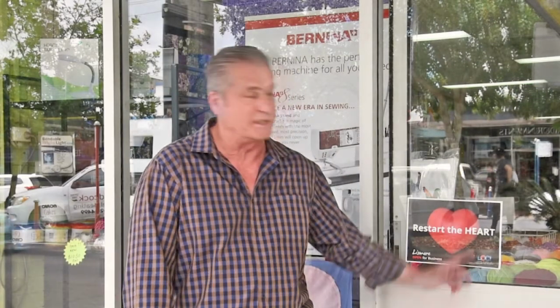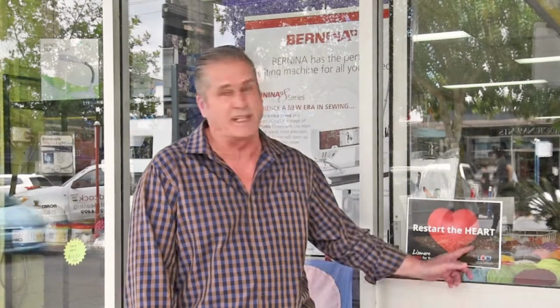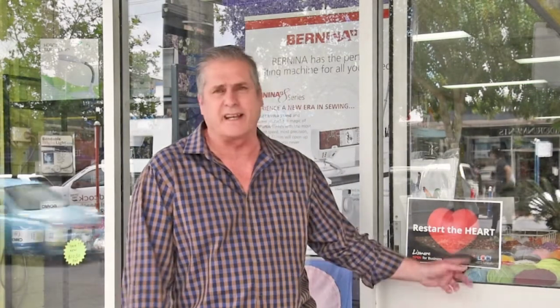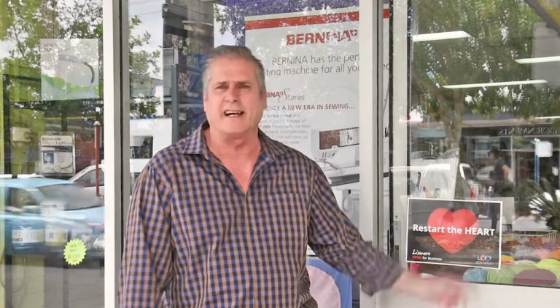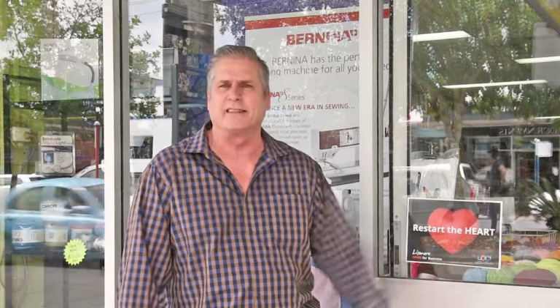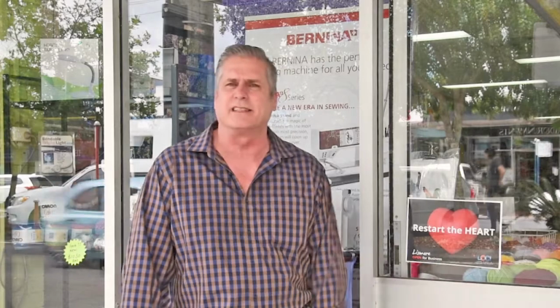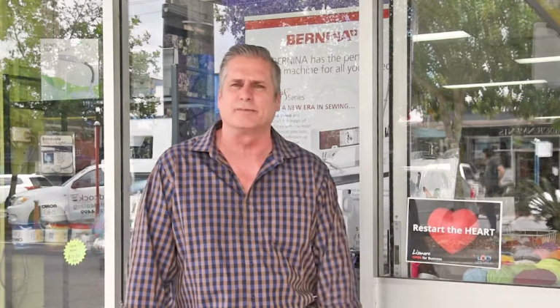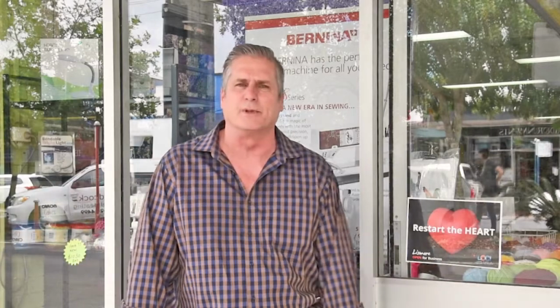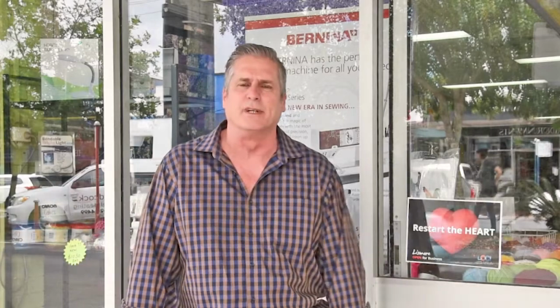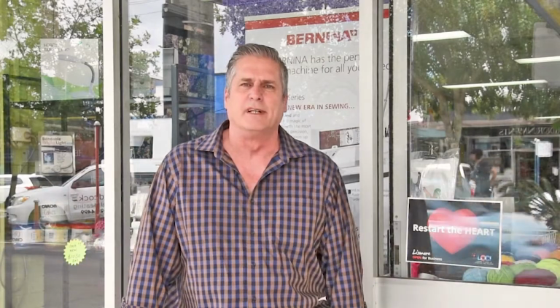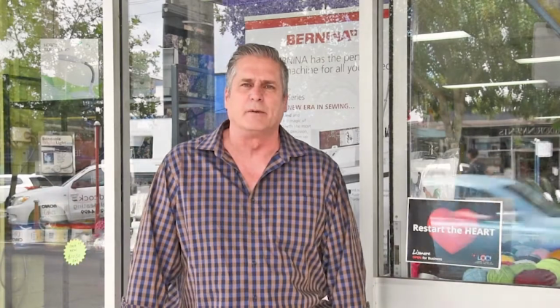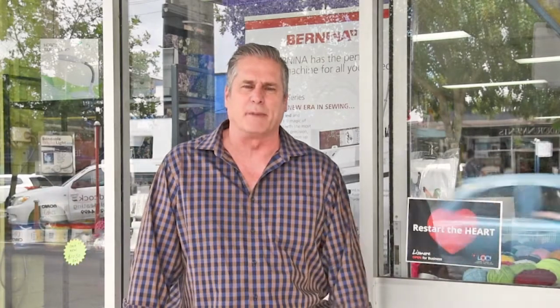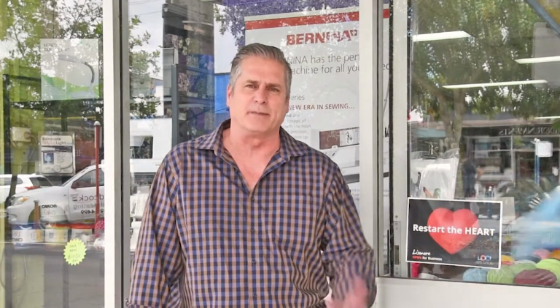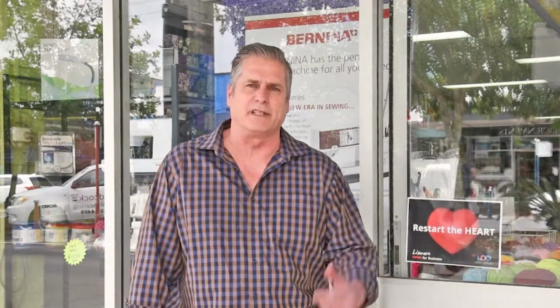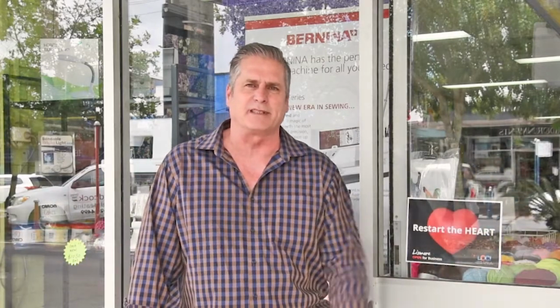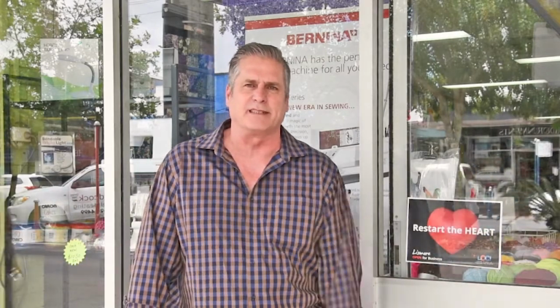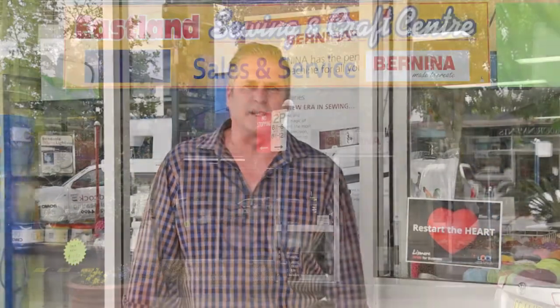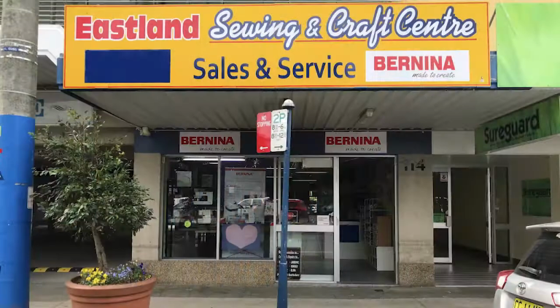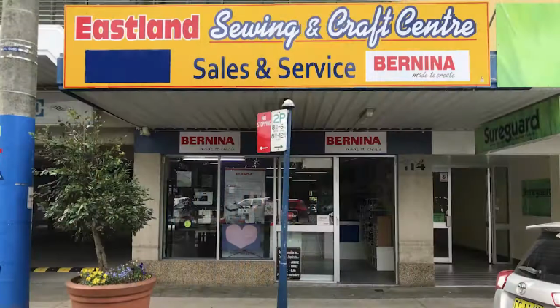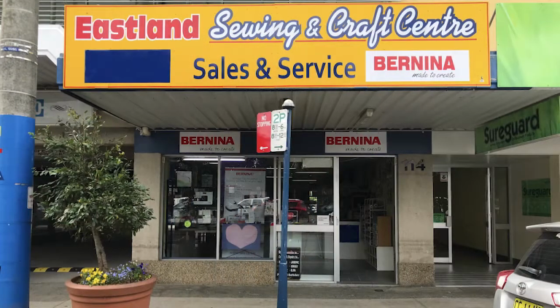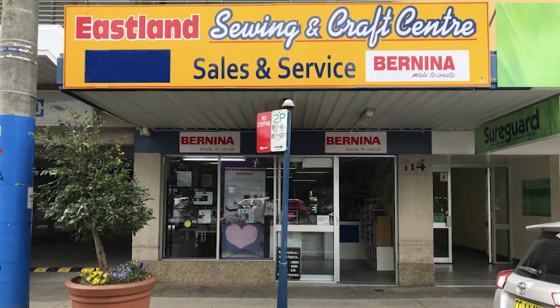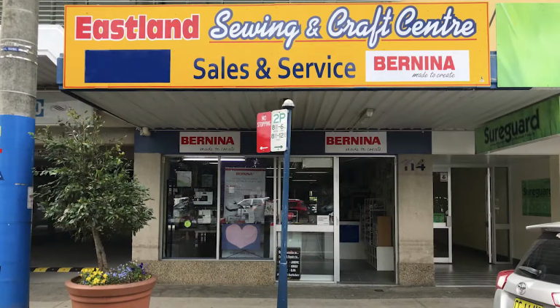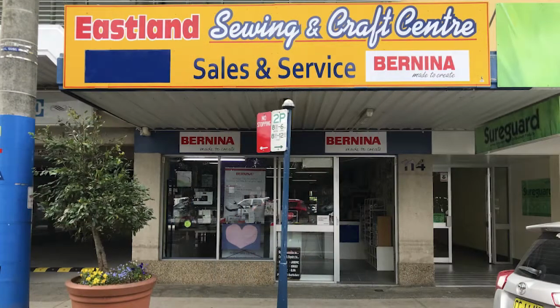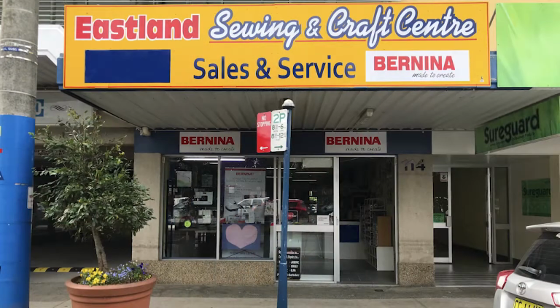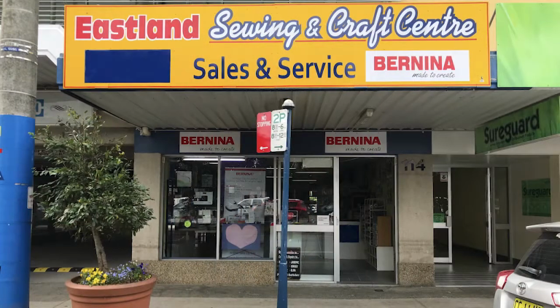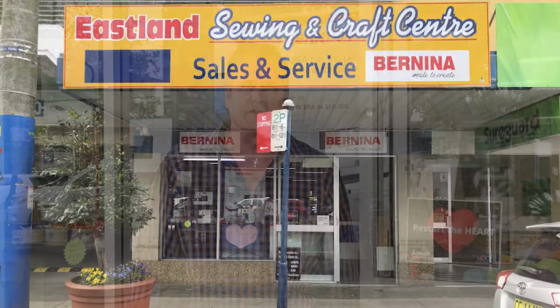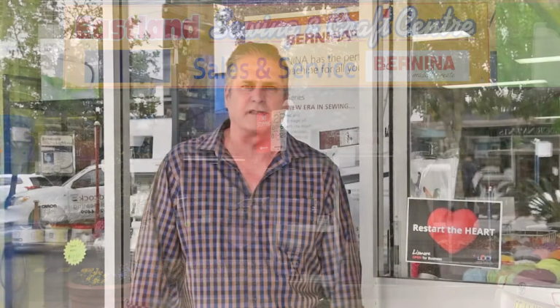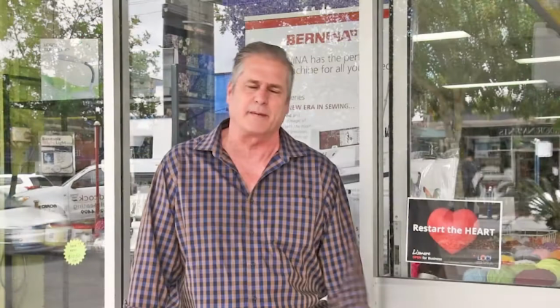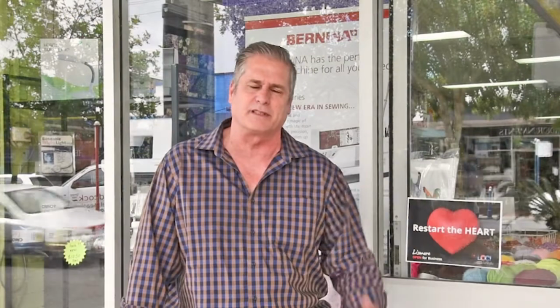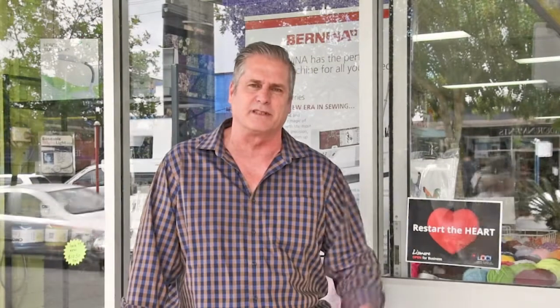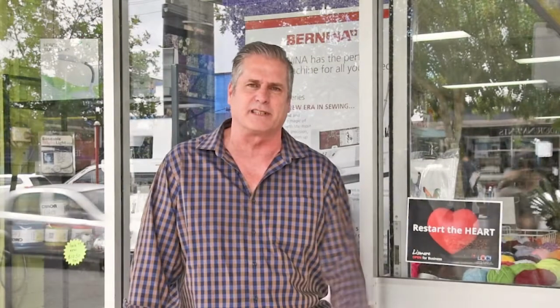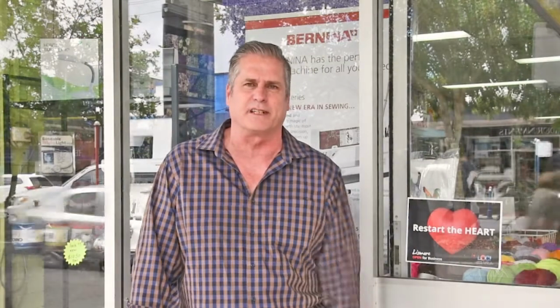Restart the heart in Lismore. We're about to meet Eastland Sewing Centre — Alan and Di Smith. So come inside and say hello.